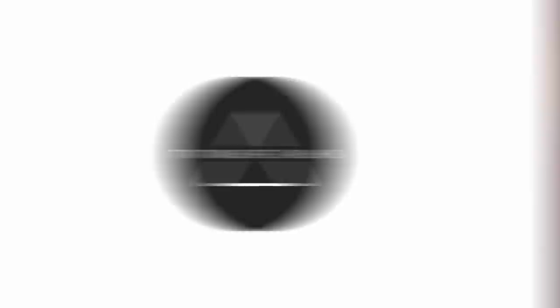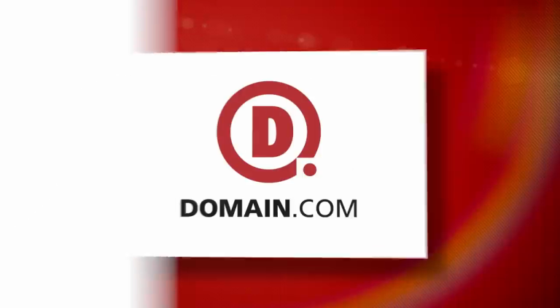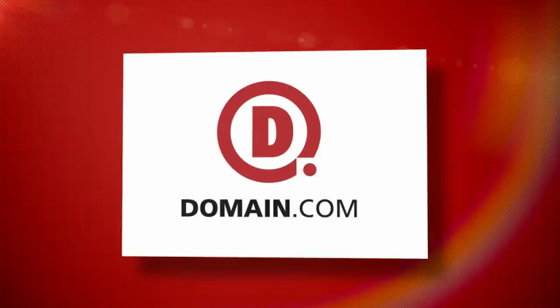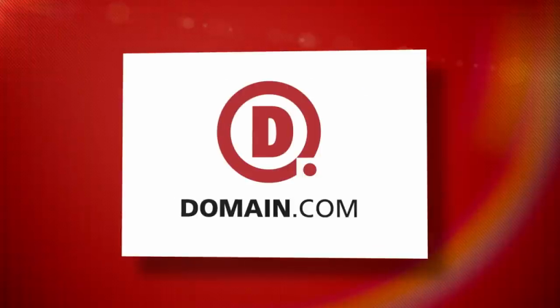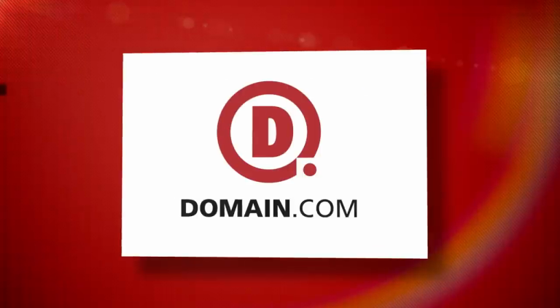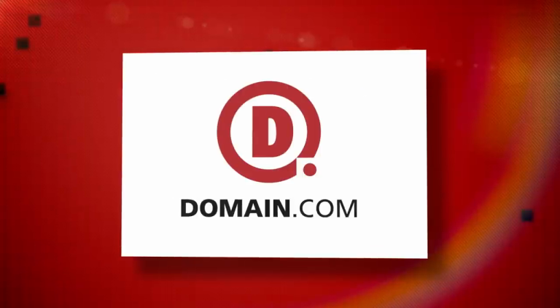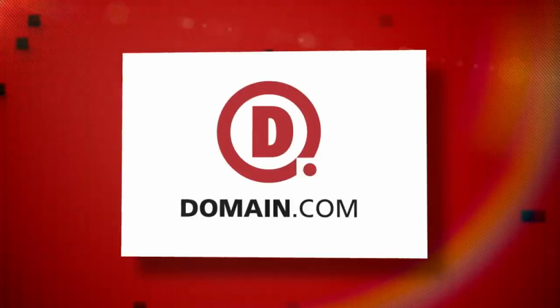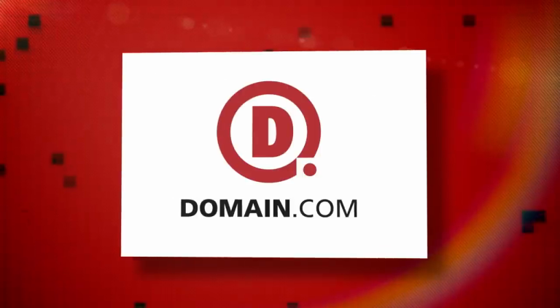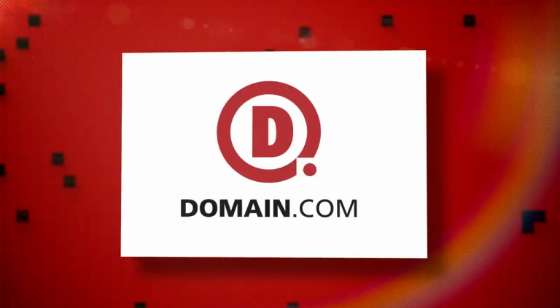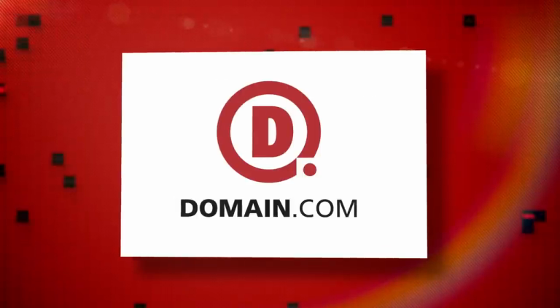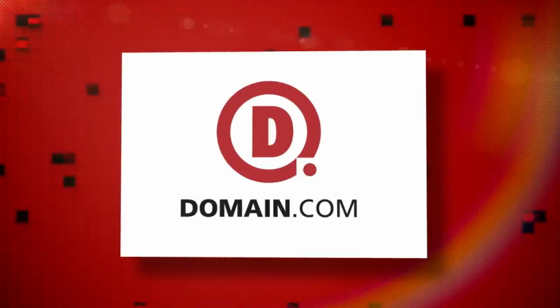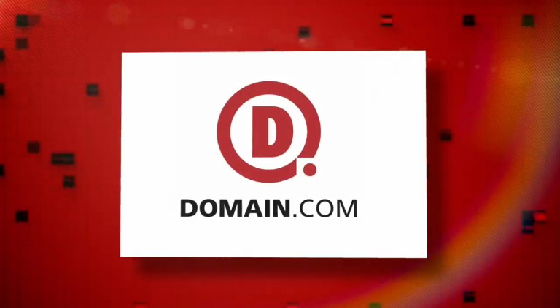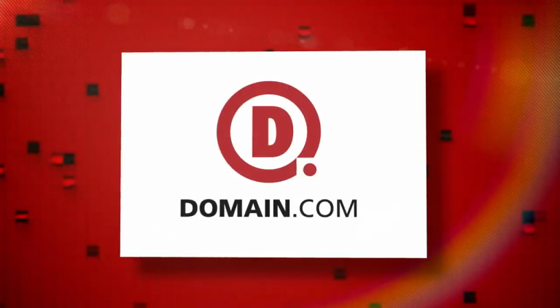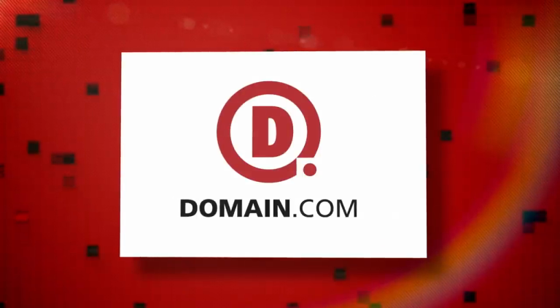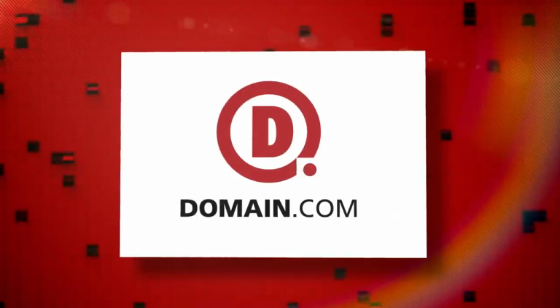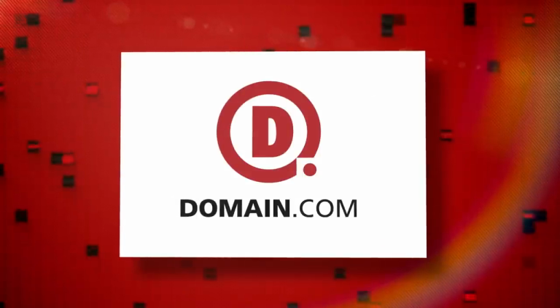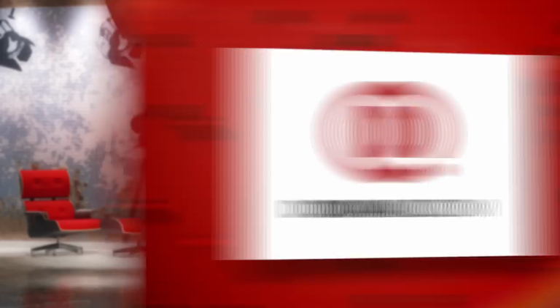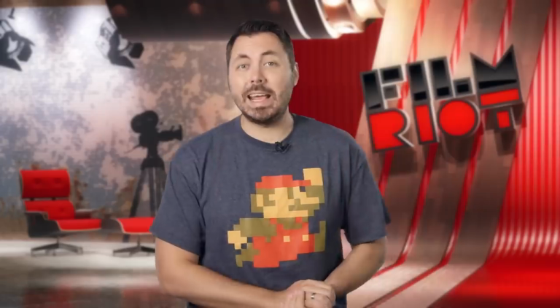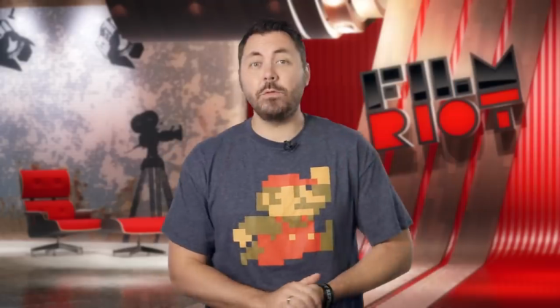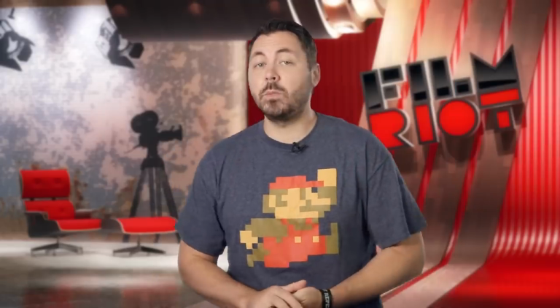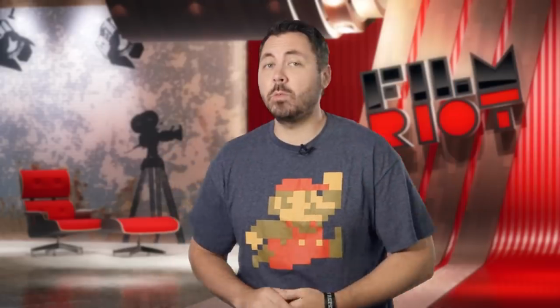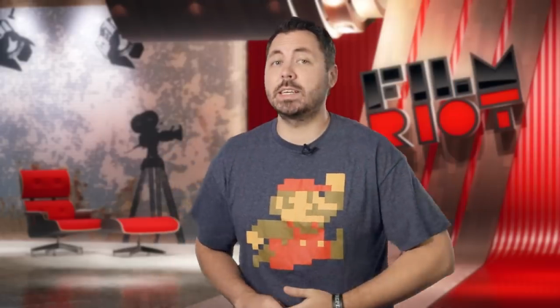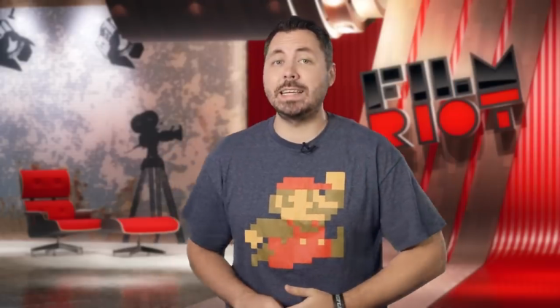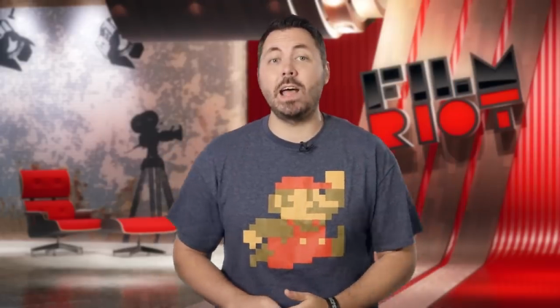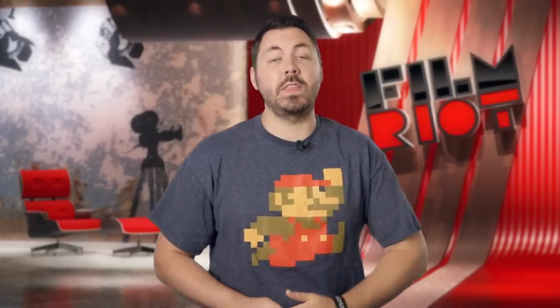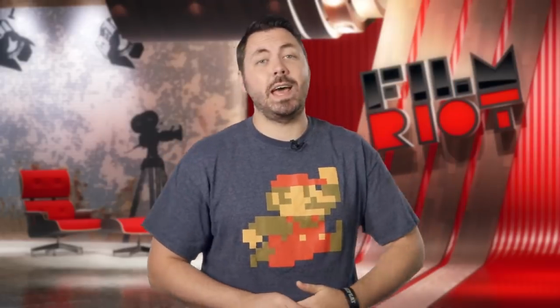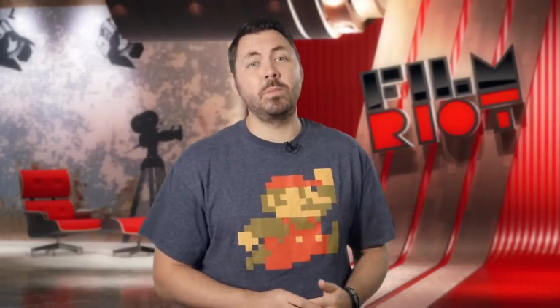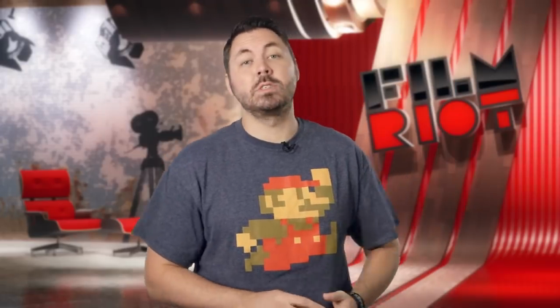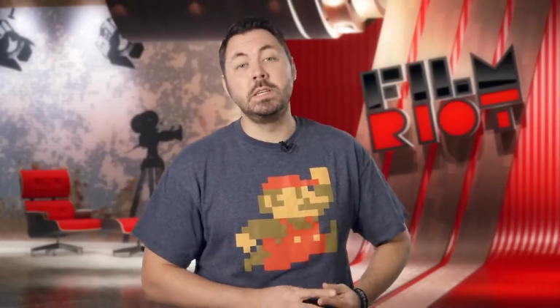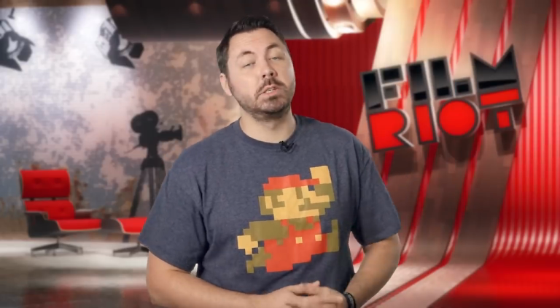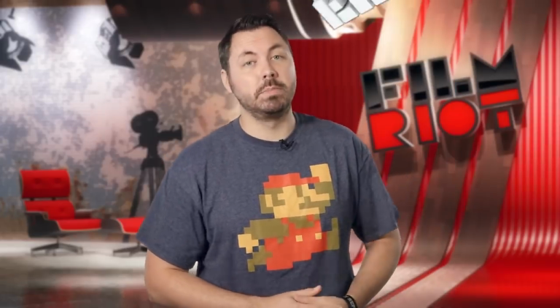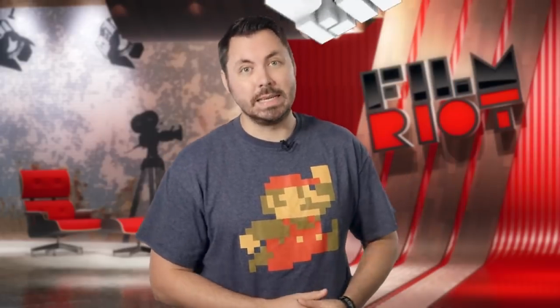This episode of Film and Ride is brought to you by Domain.com. Today on Film and Ride we're testing out the Atomos Ninja Blade.